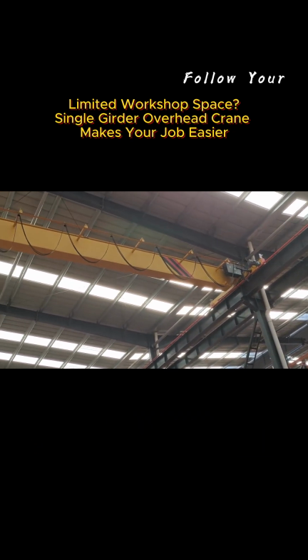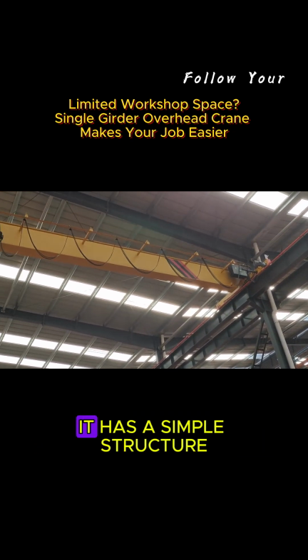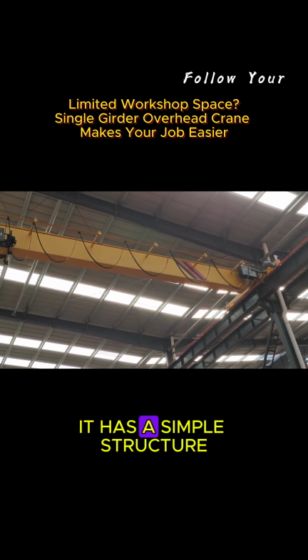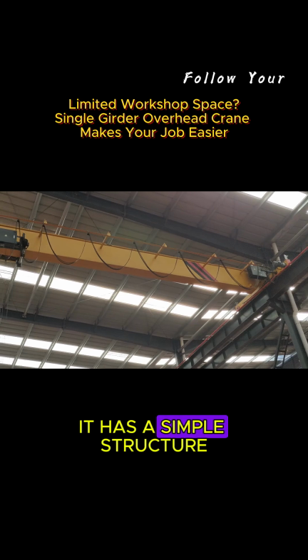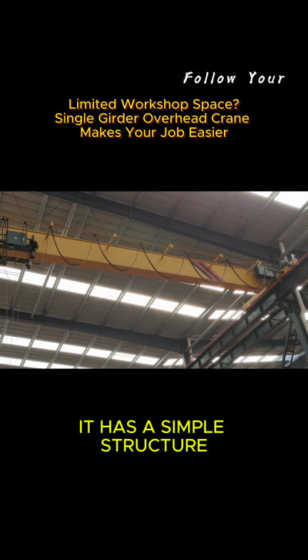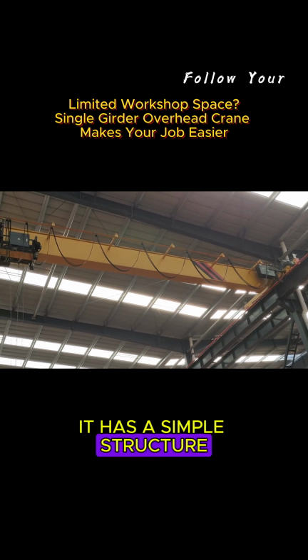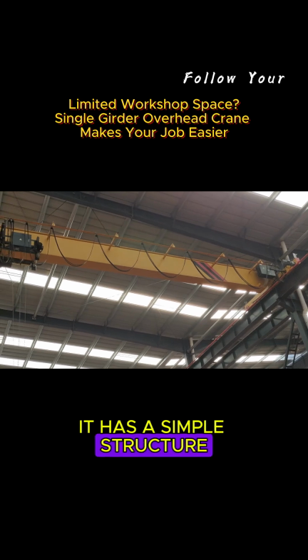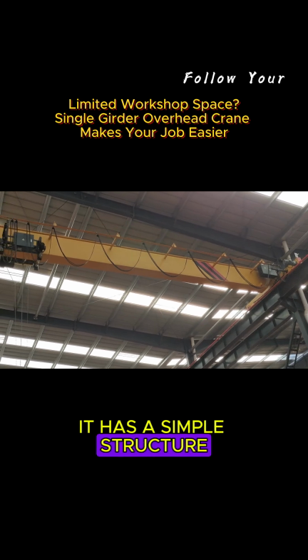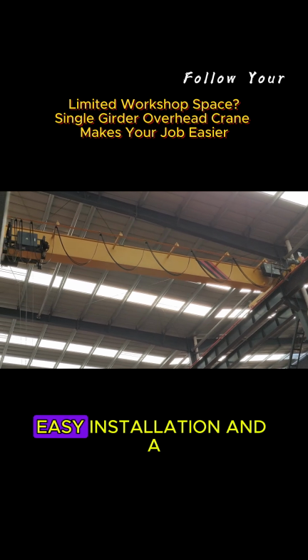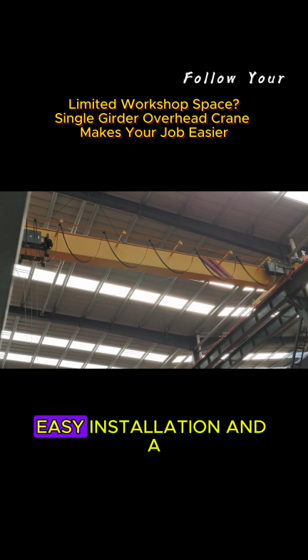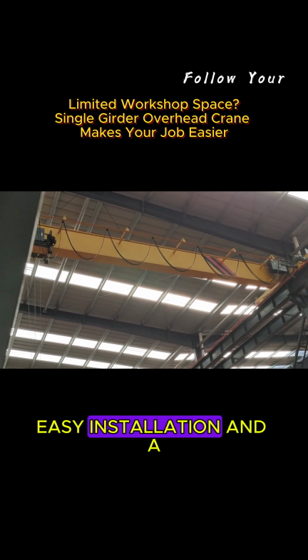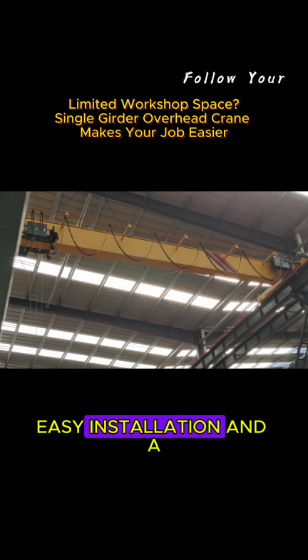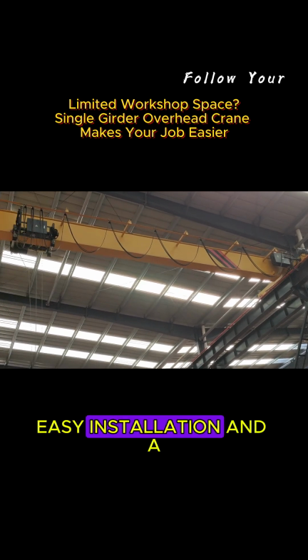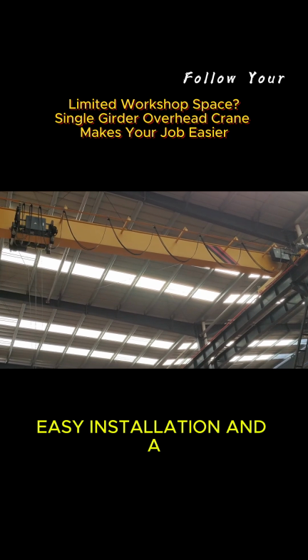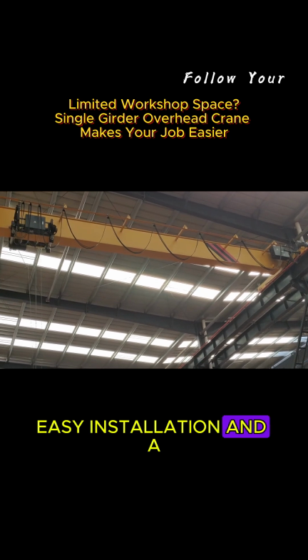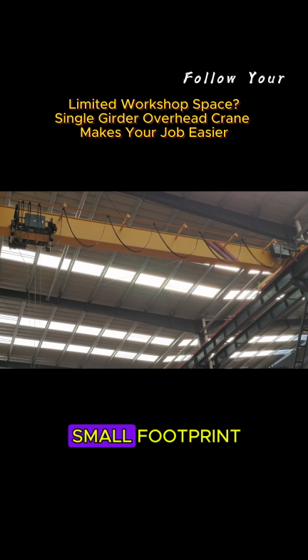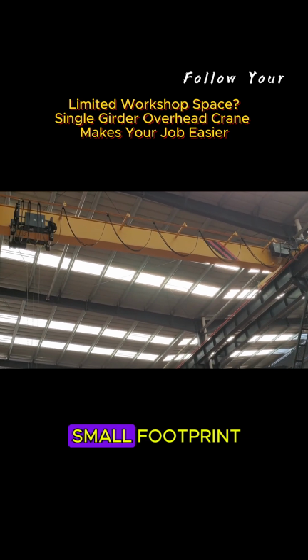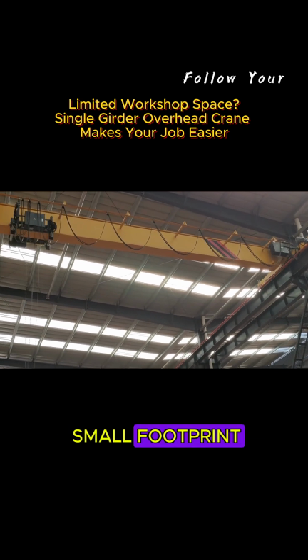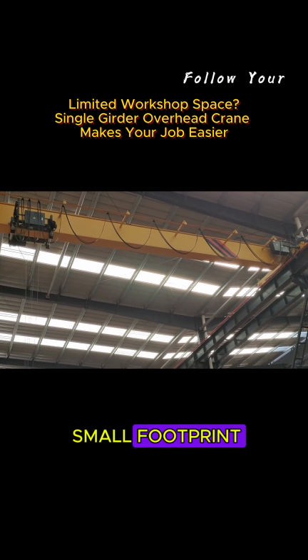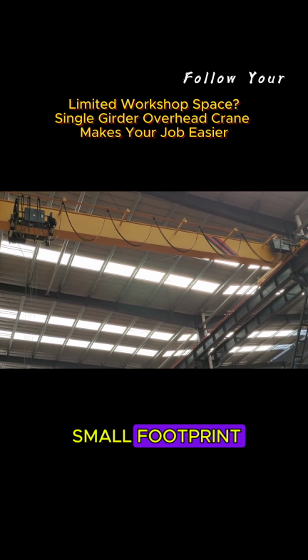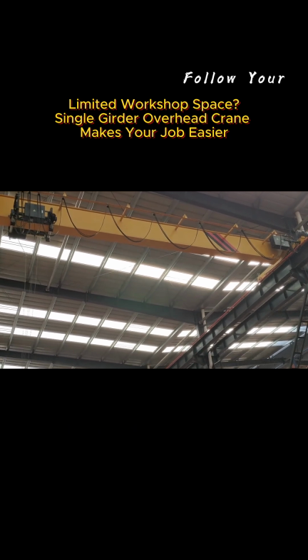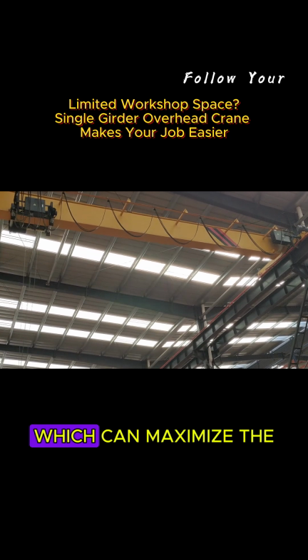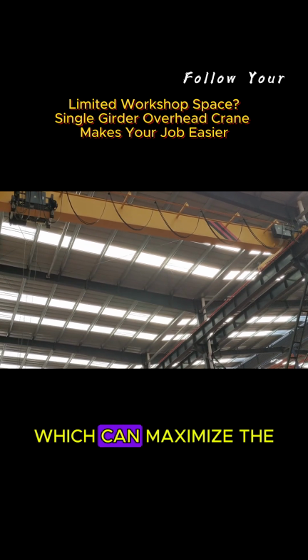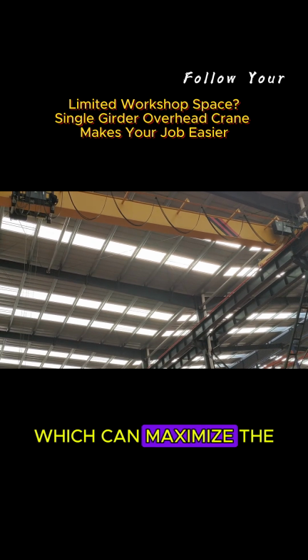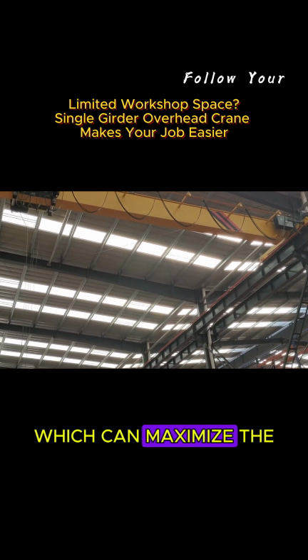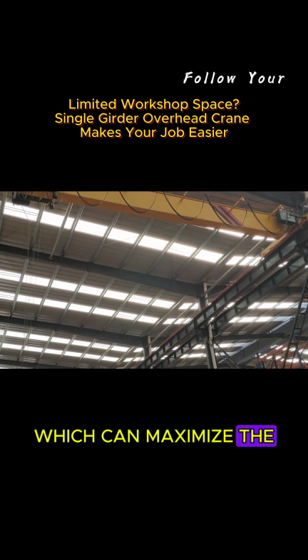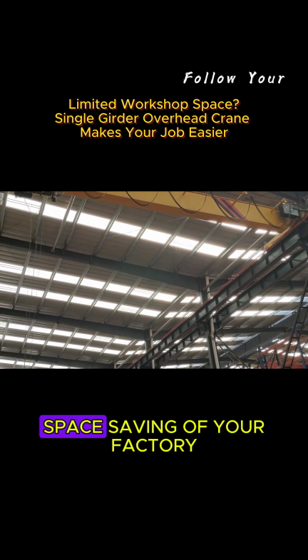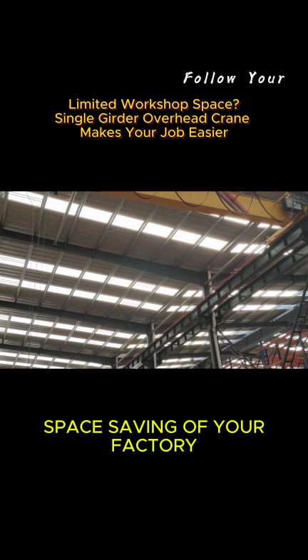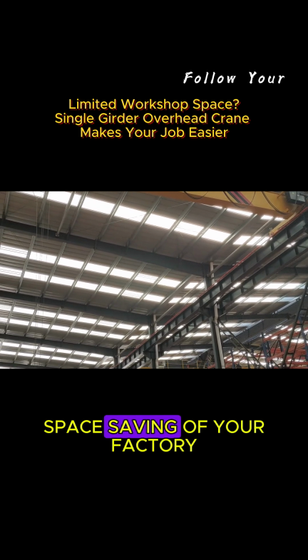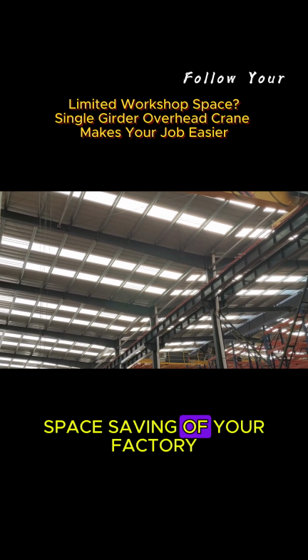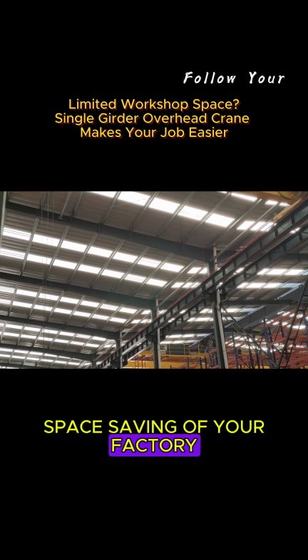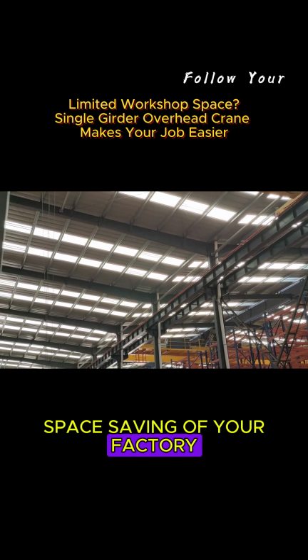It has a simple structure, easy installation, and a small footprint, which can maximize the space-saving of your factory.